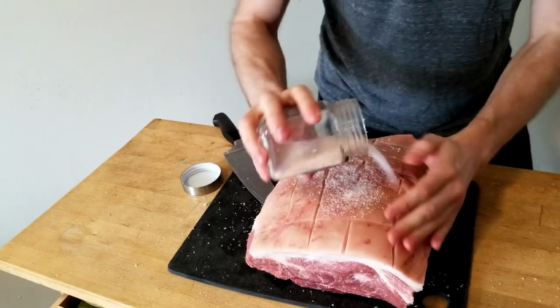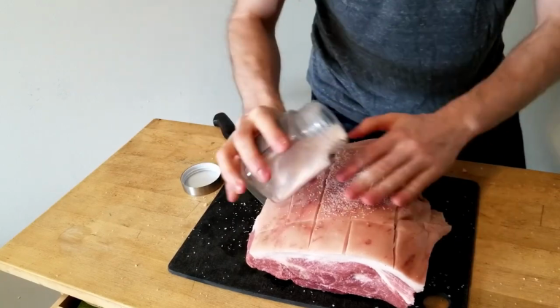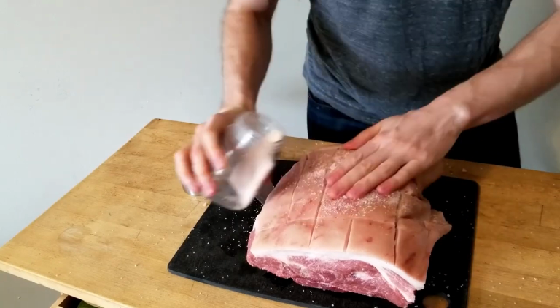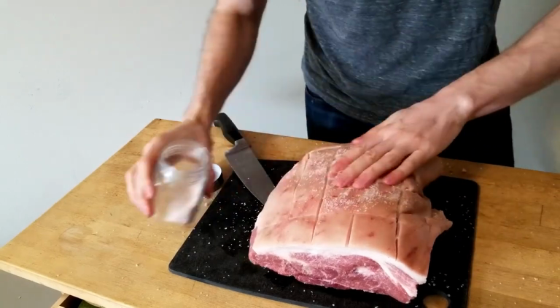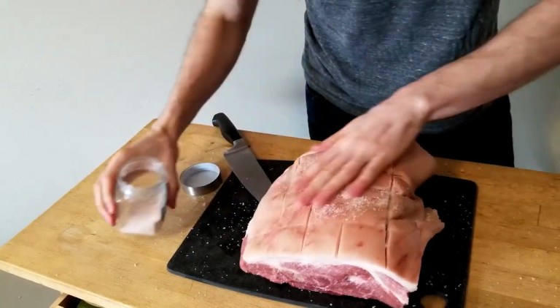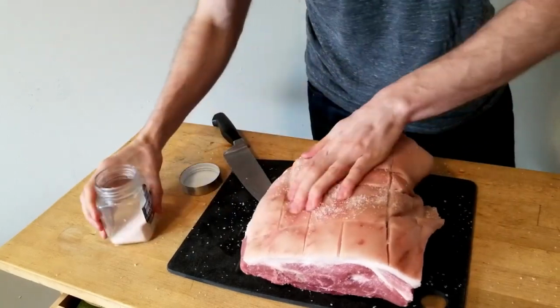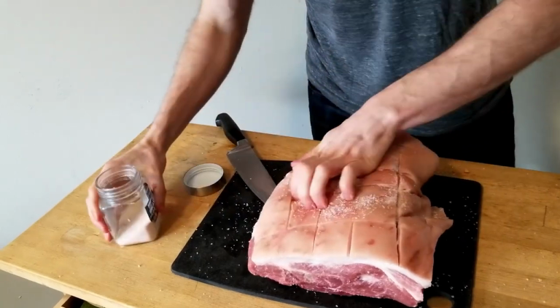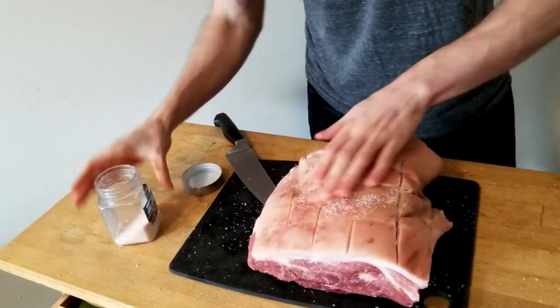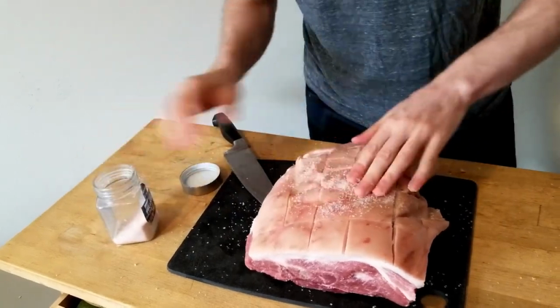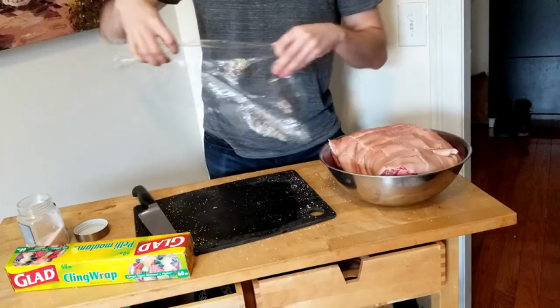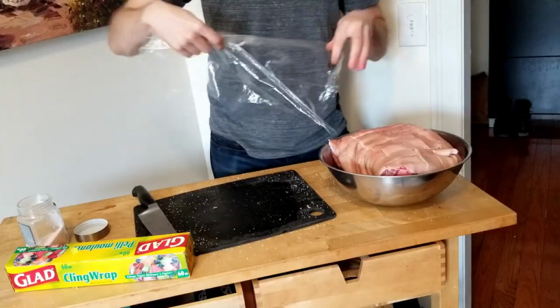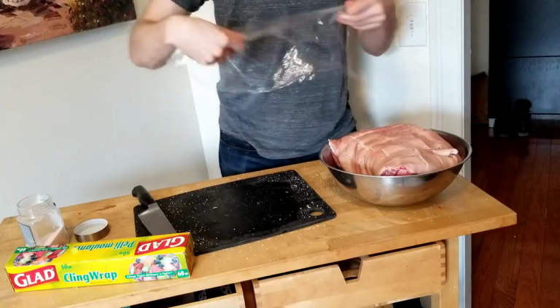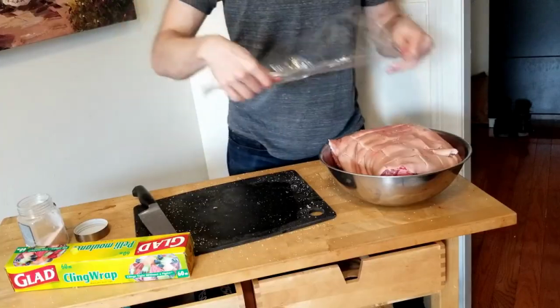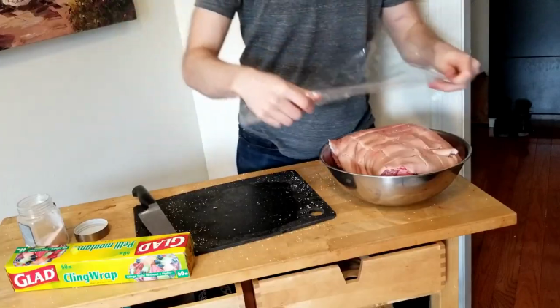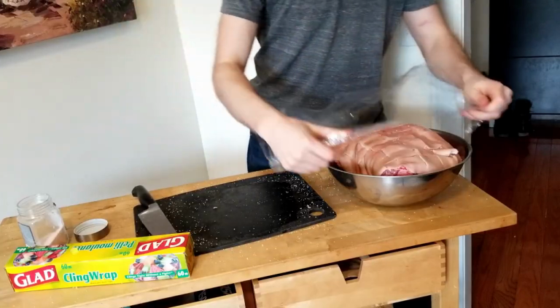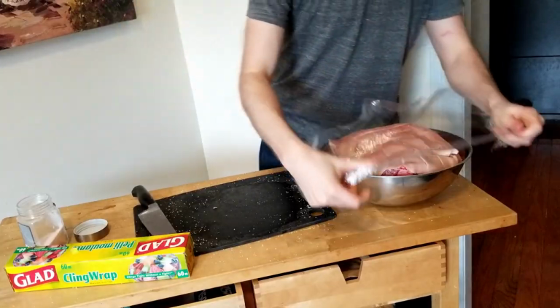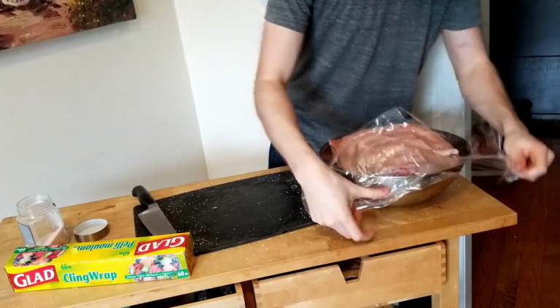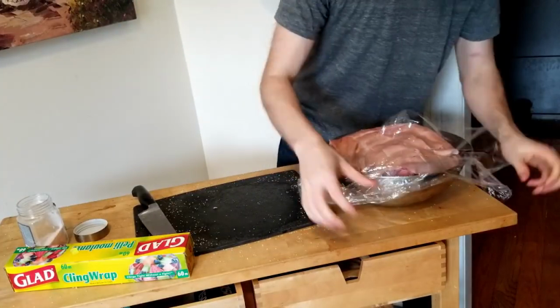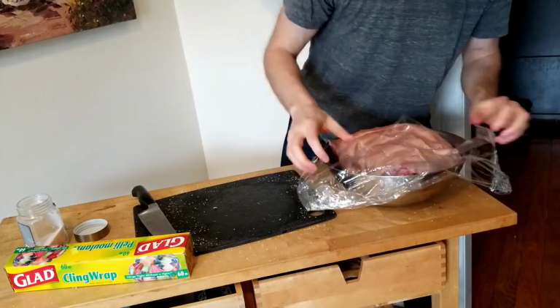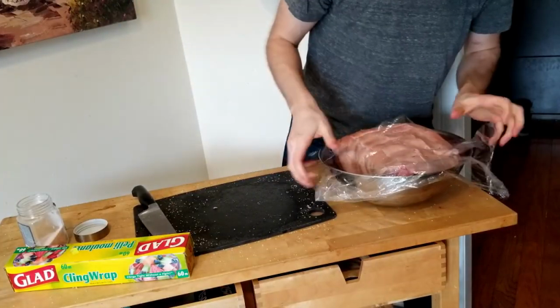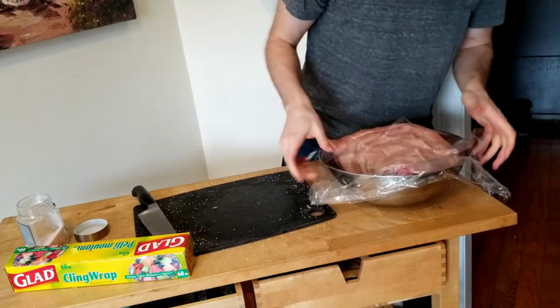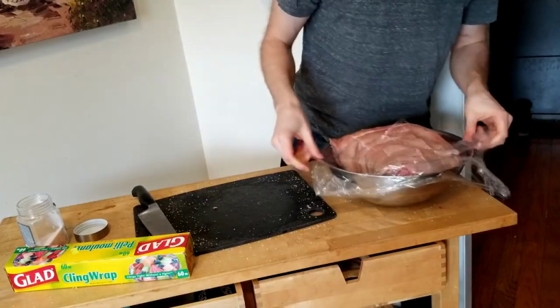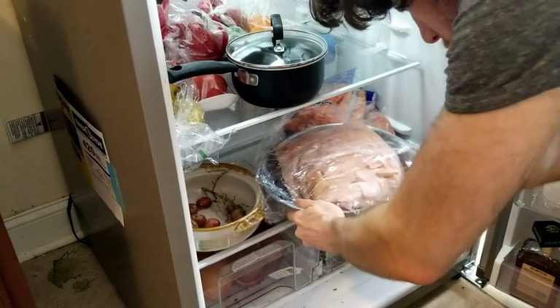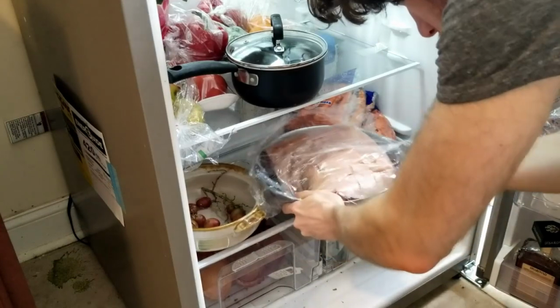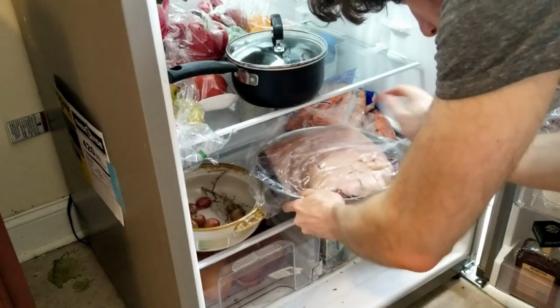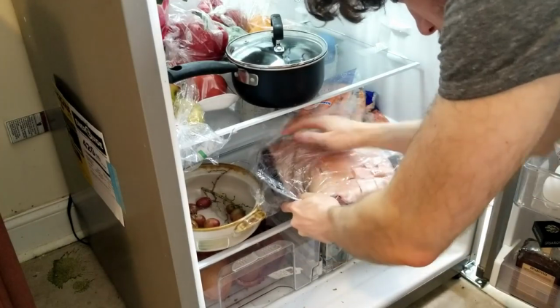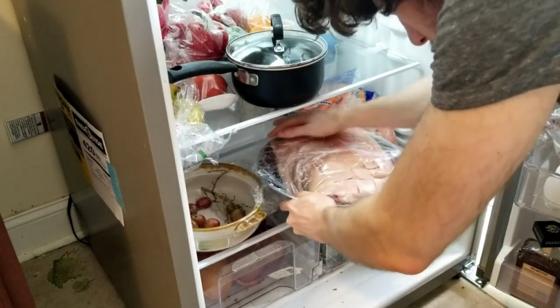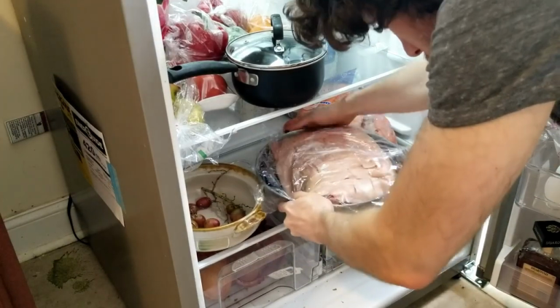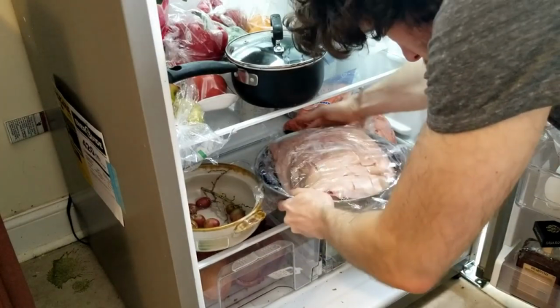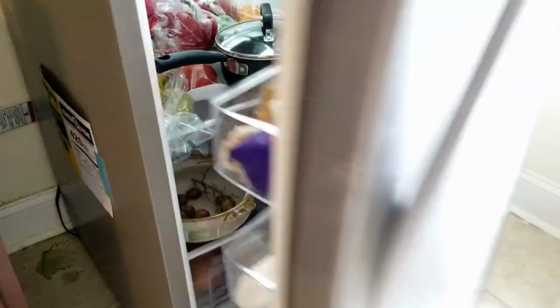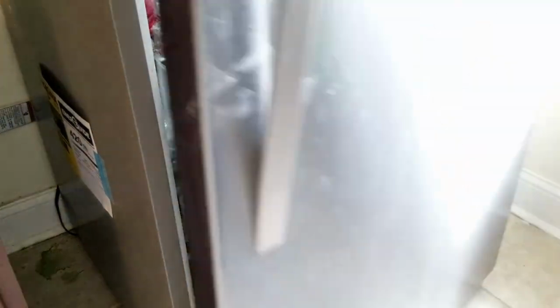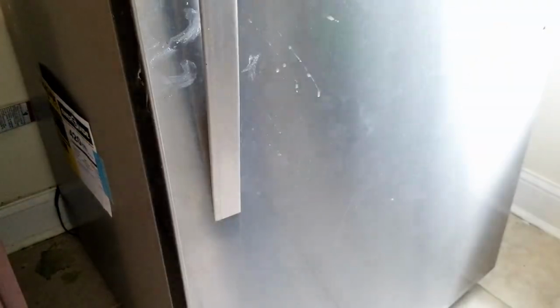Just wait and see. When you're done, wrap it up and put it in the fridge overnight.